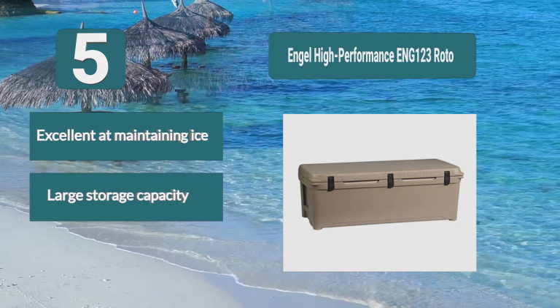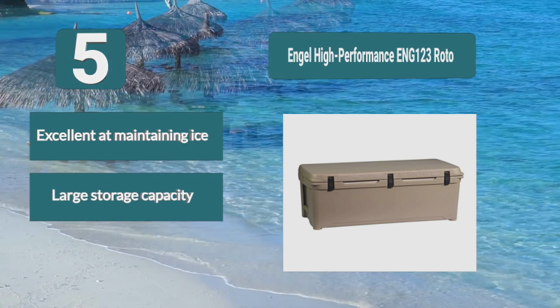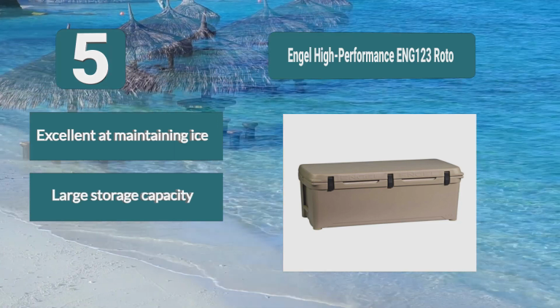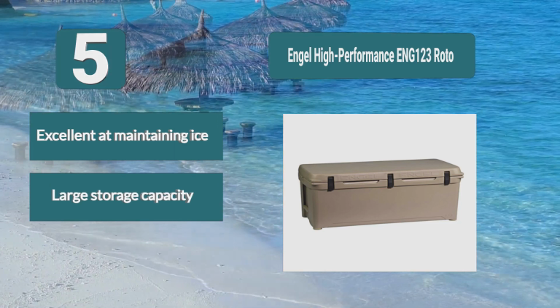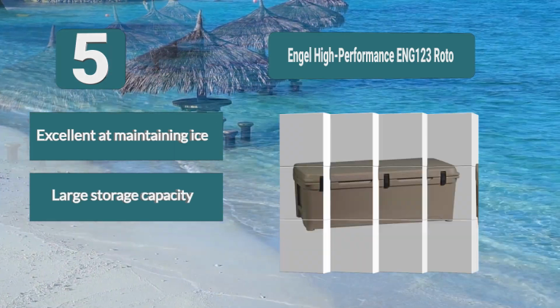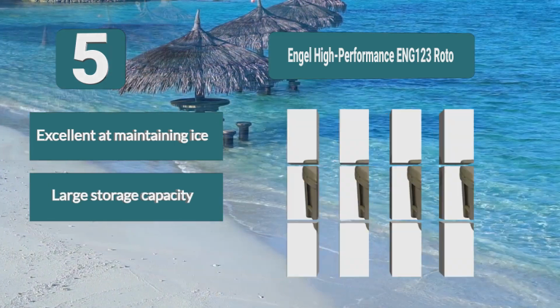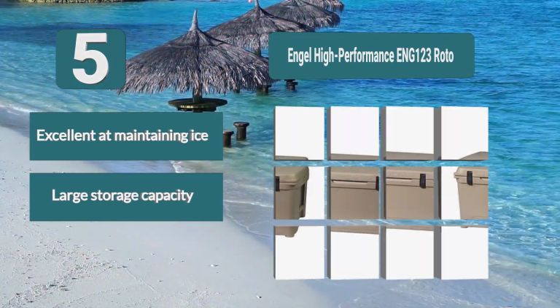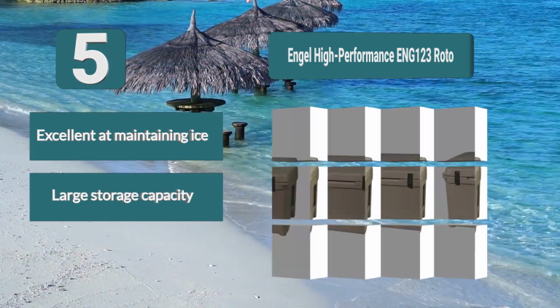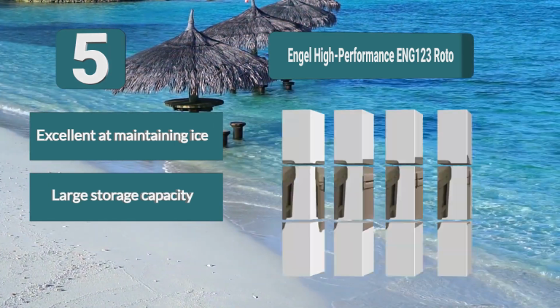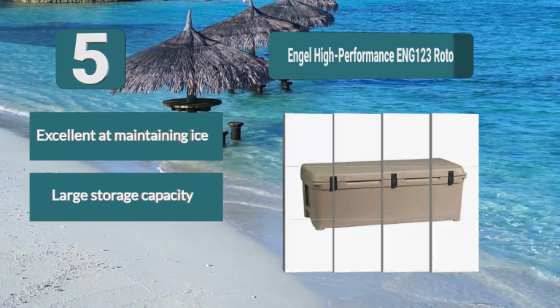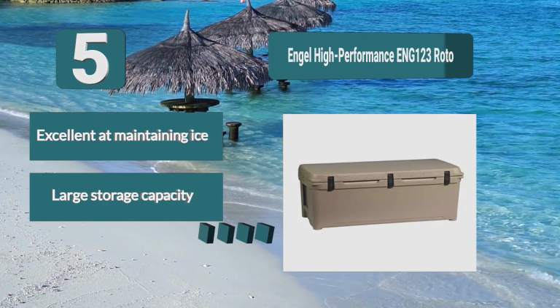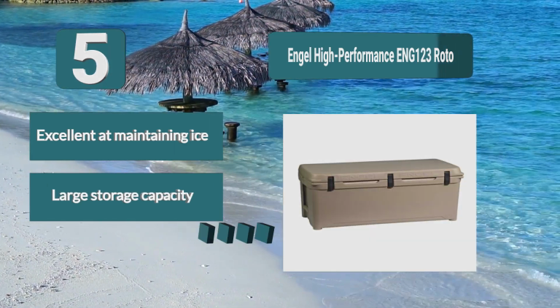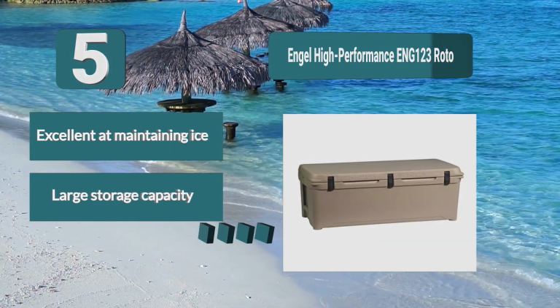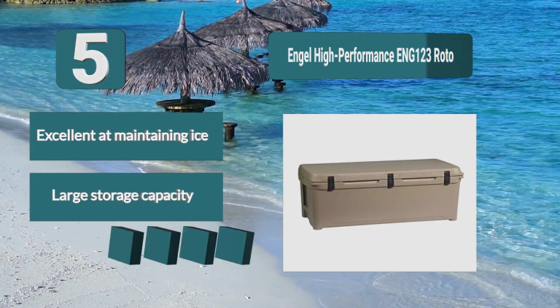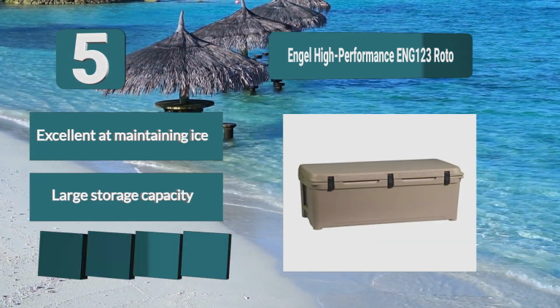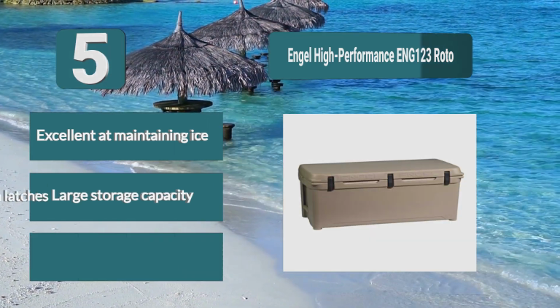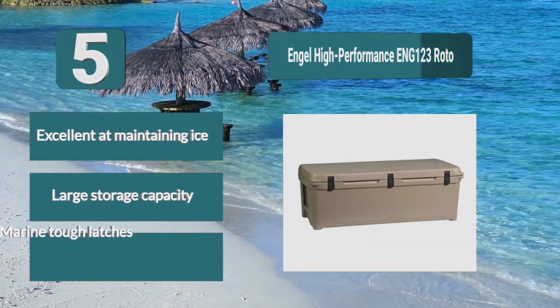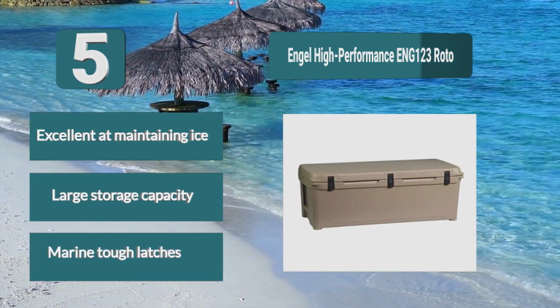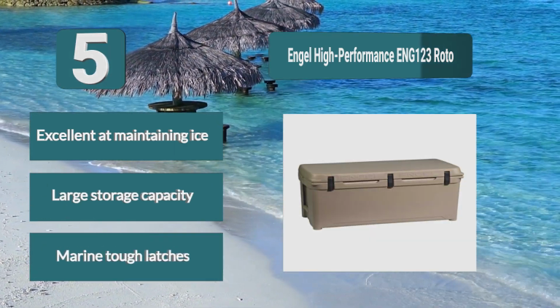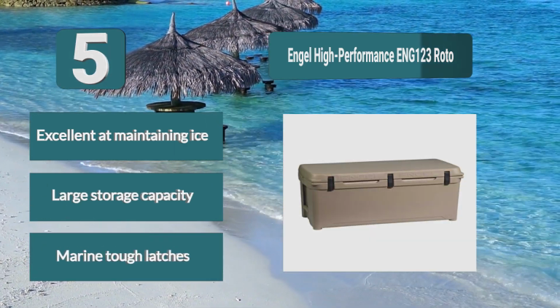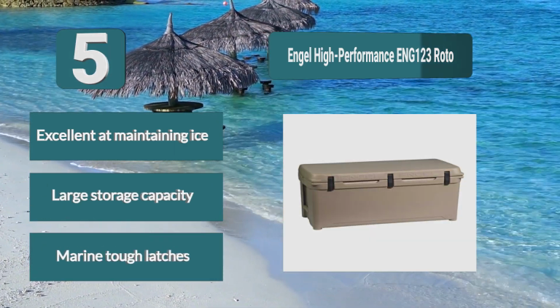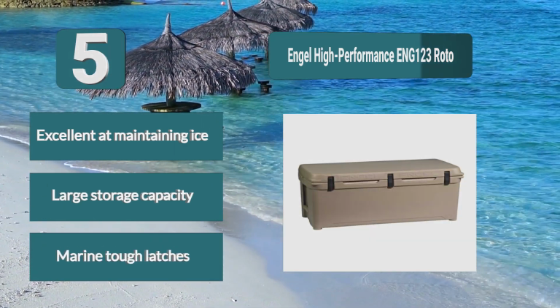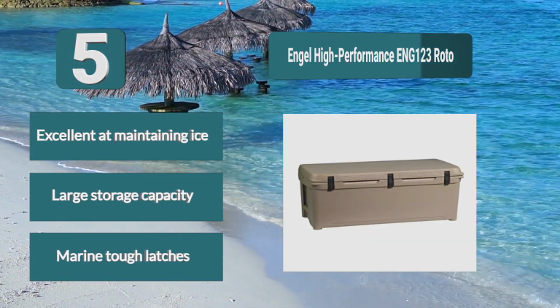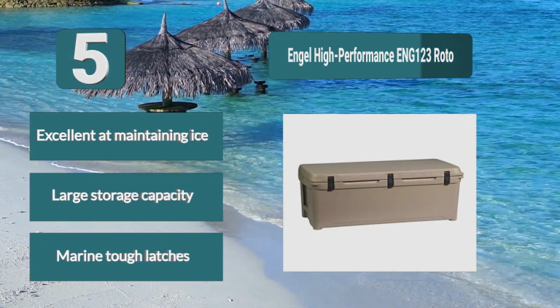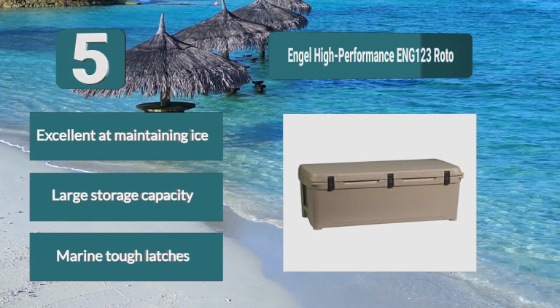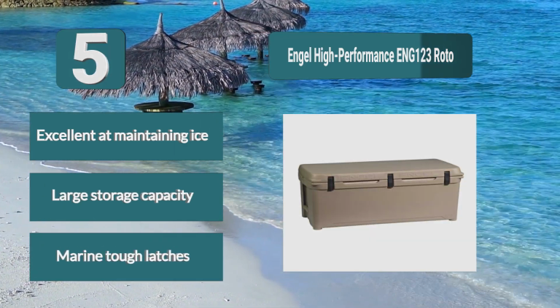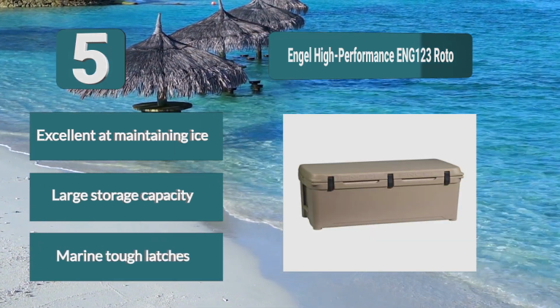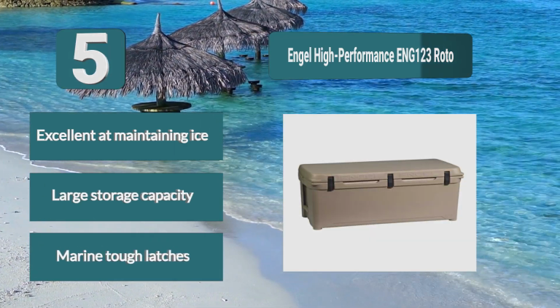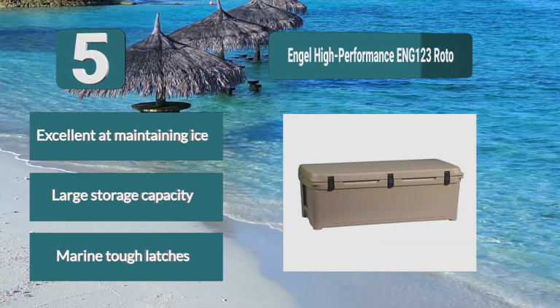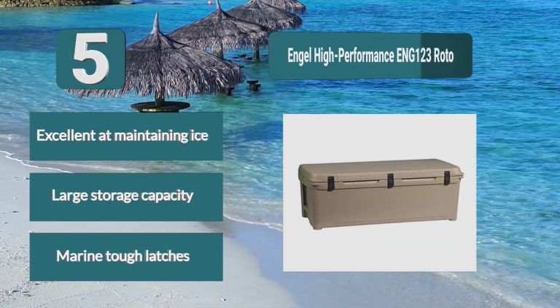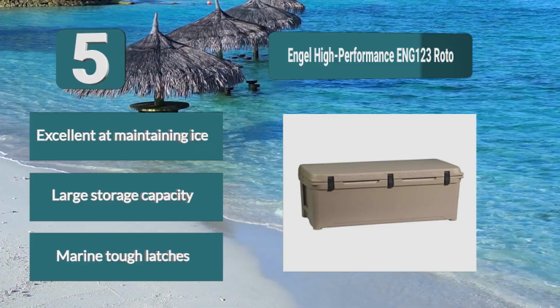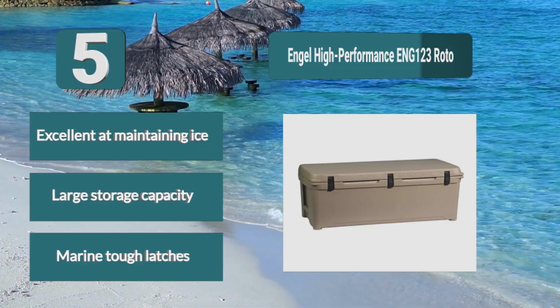Key features: excellent at maintaining ice, large storage capacity, and marine tough latches.